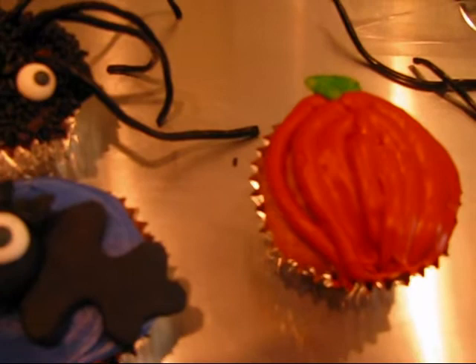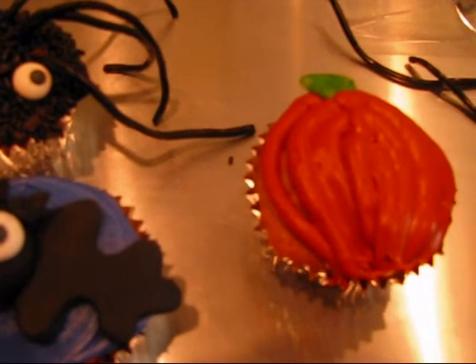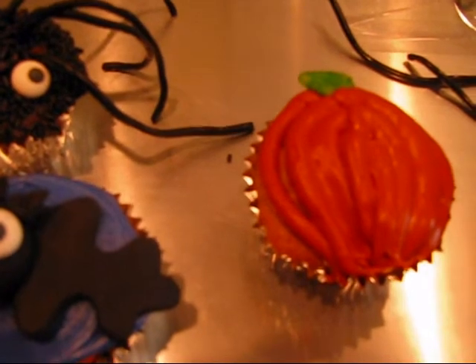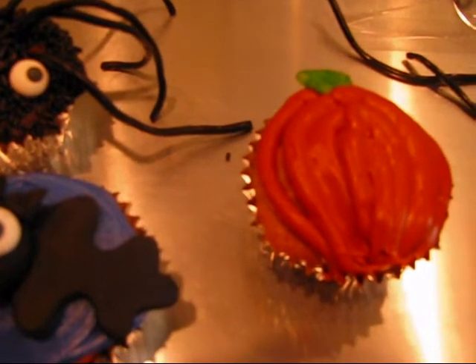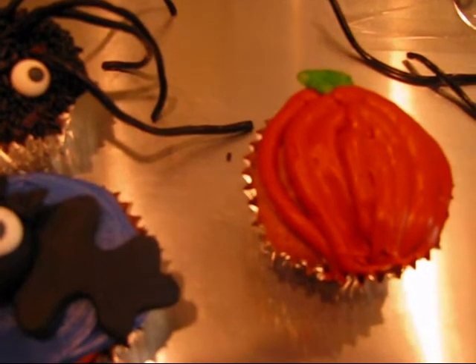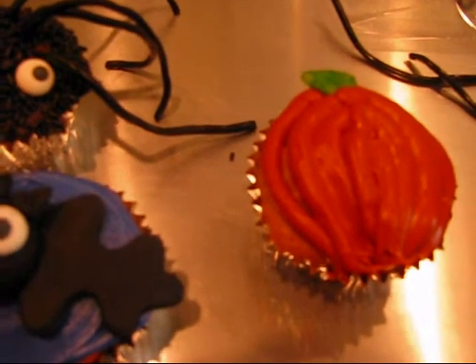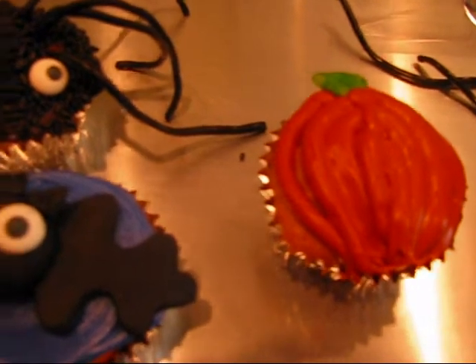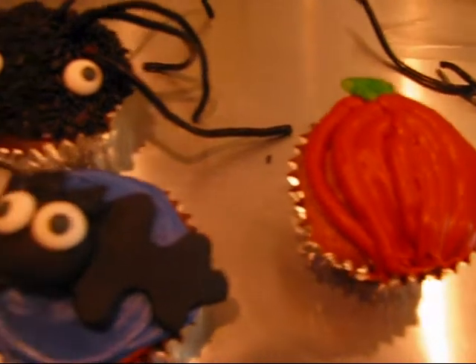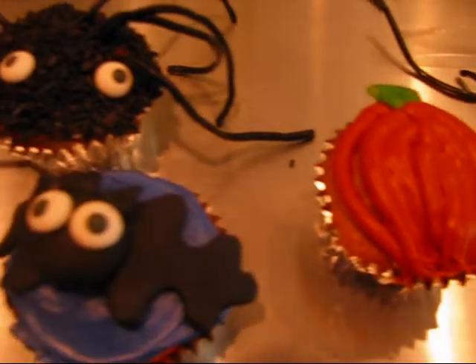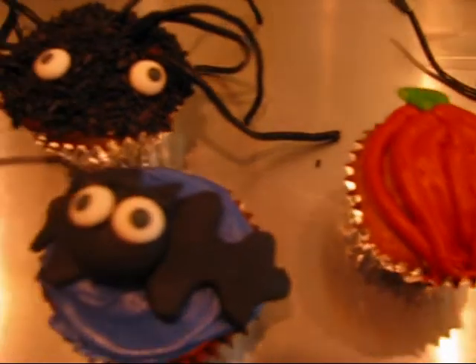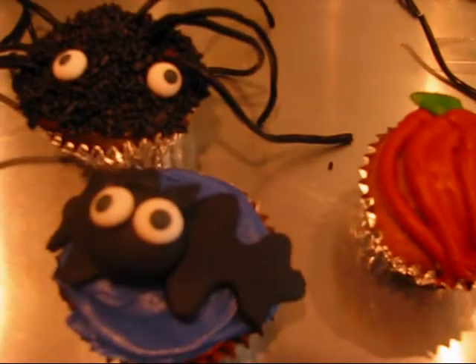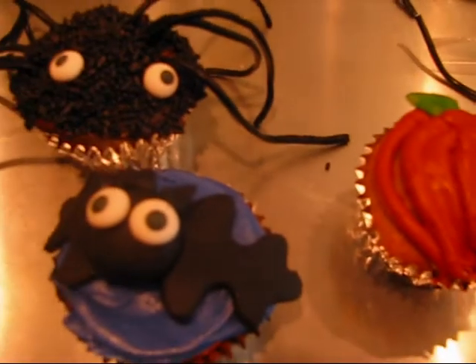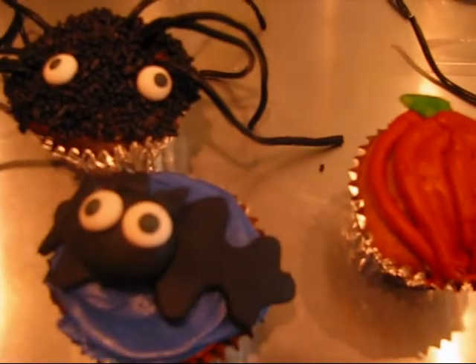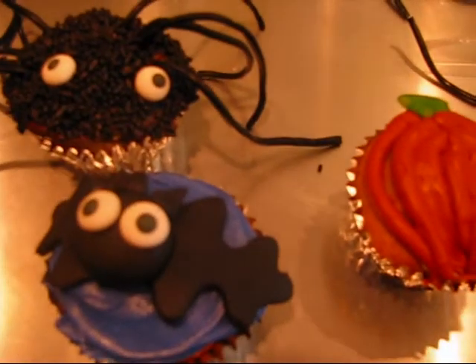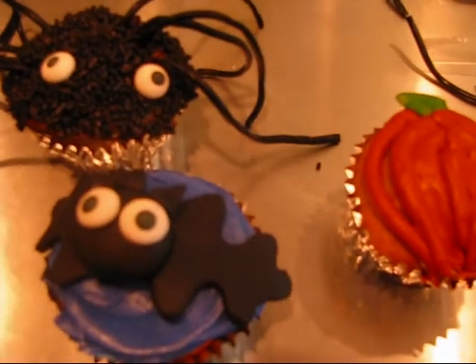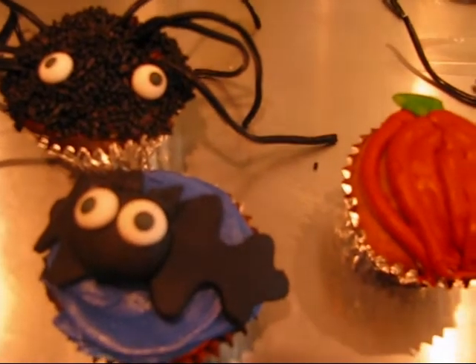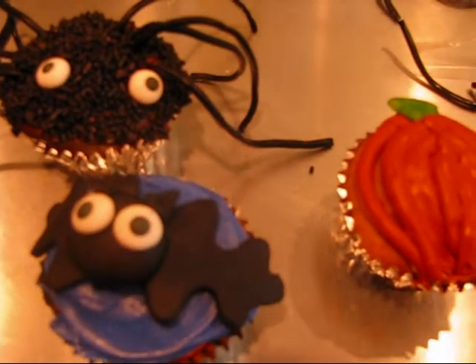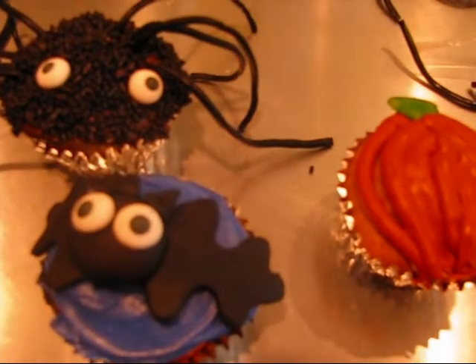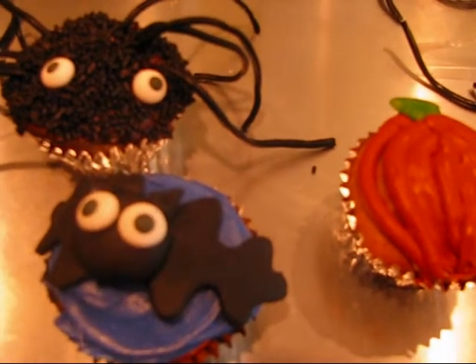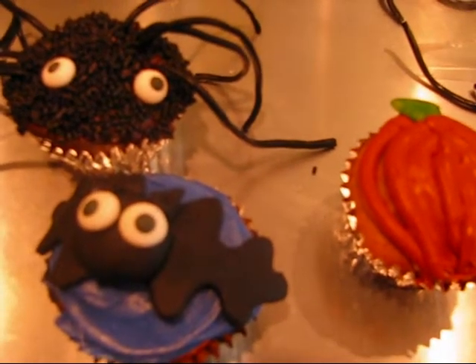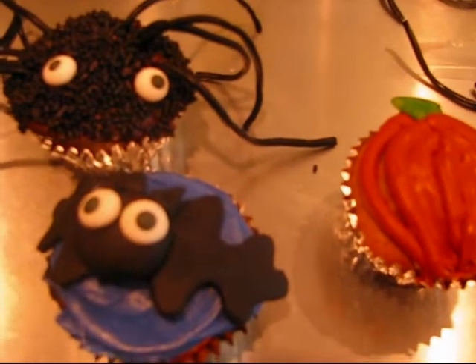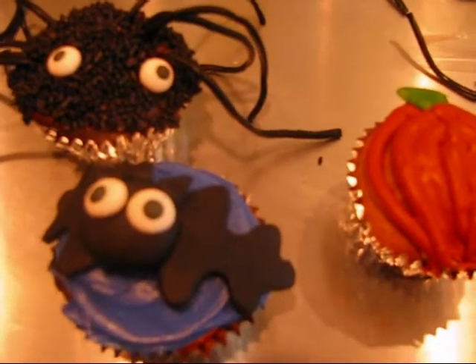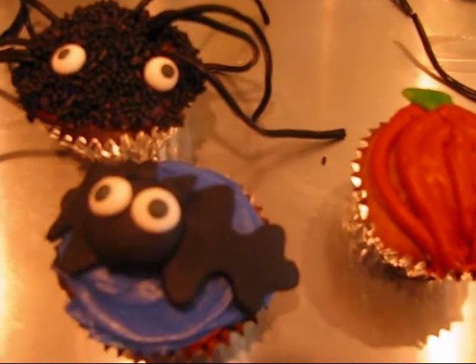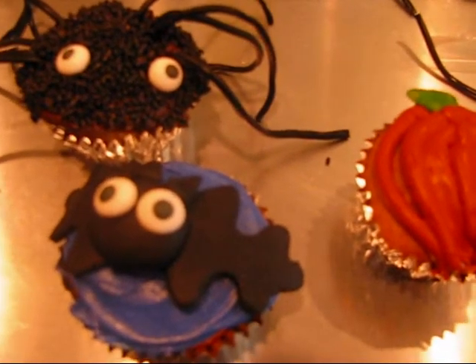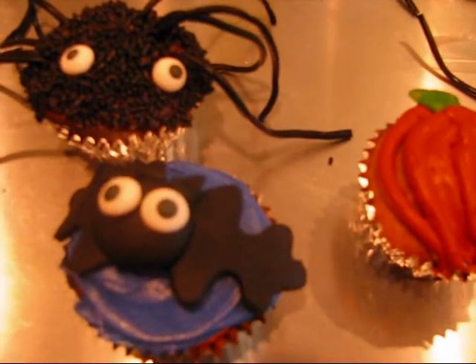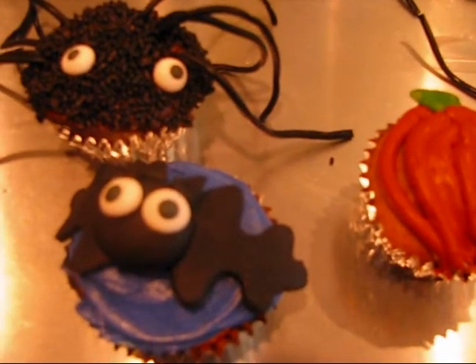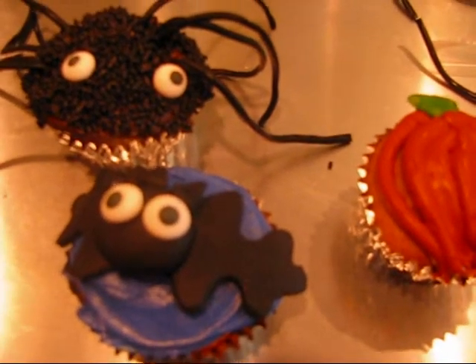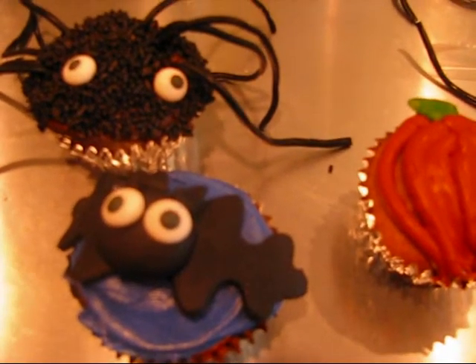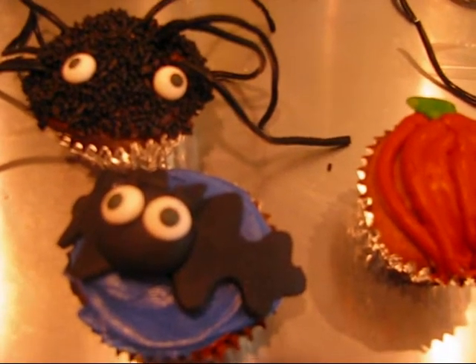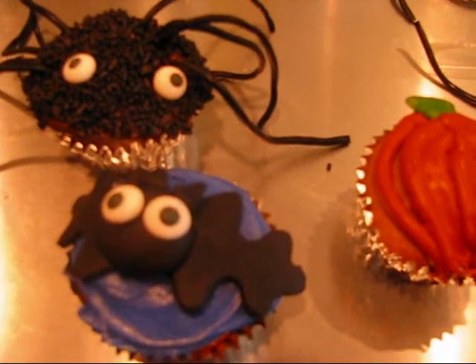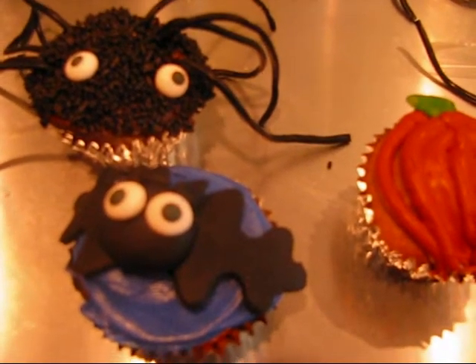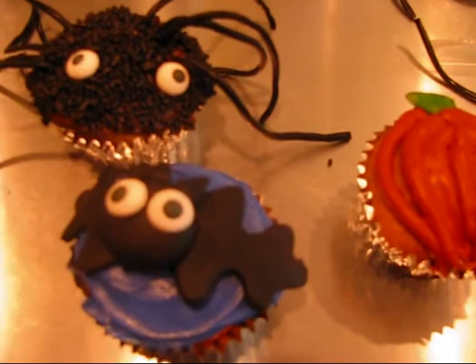To follow will be the turkey cupcake. Thanks for watching.